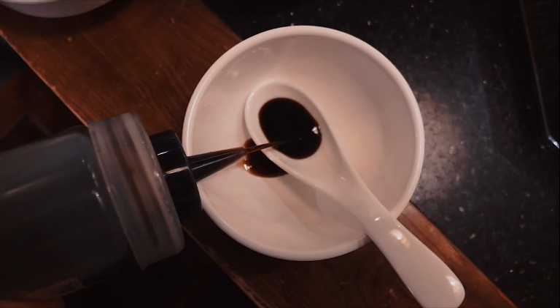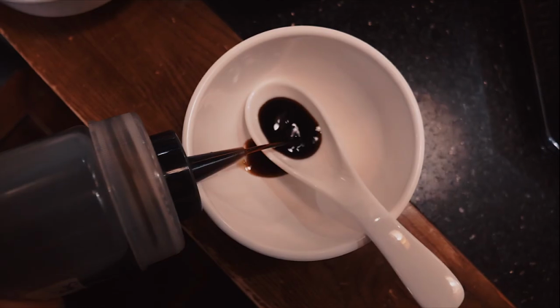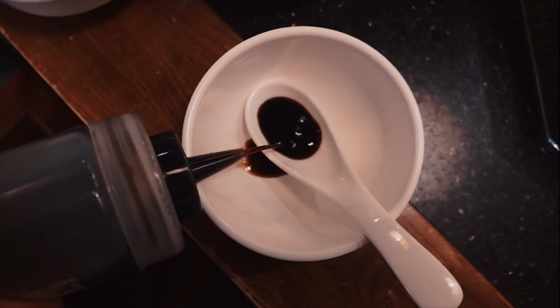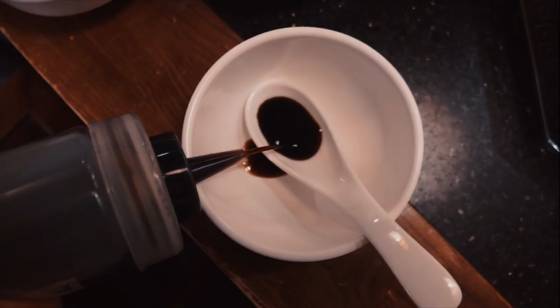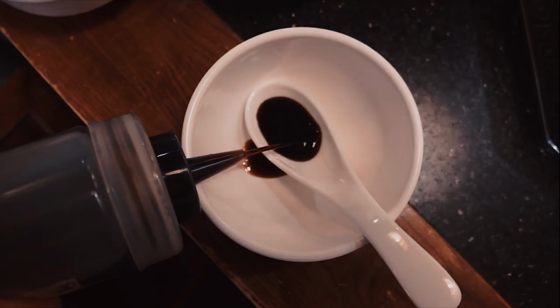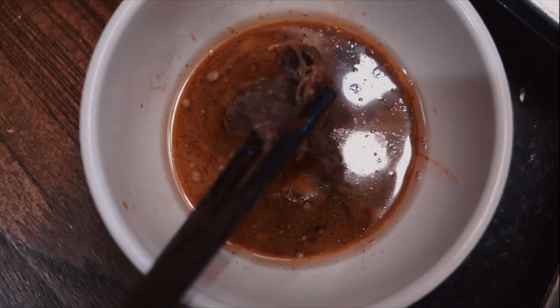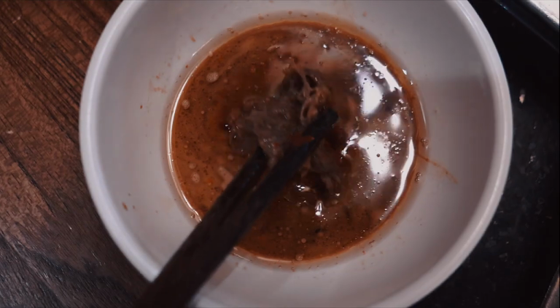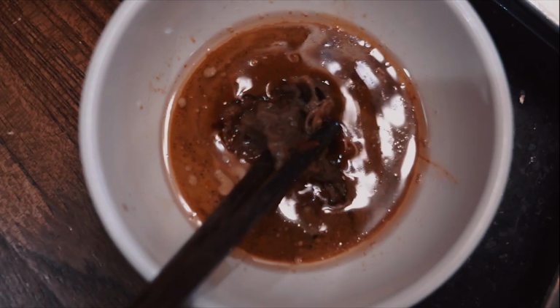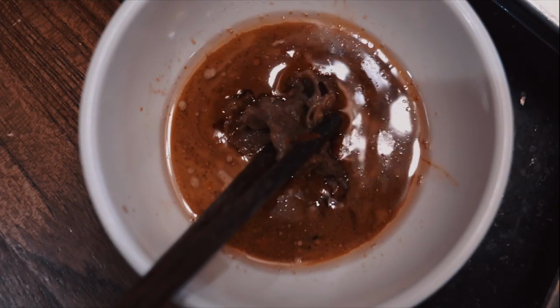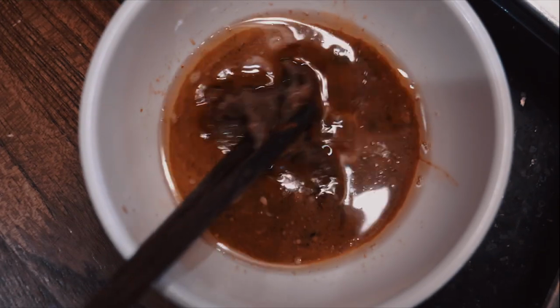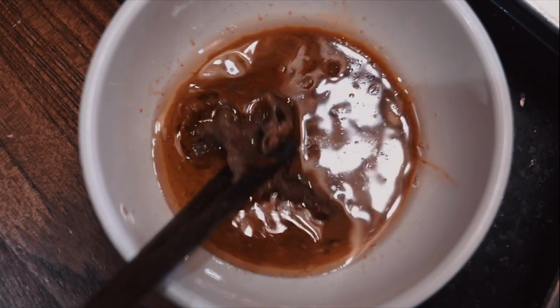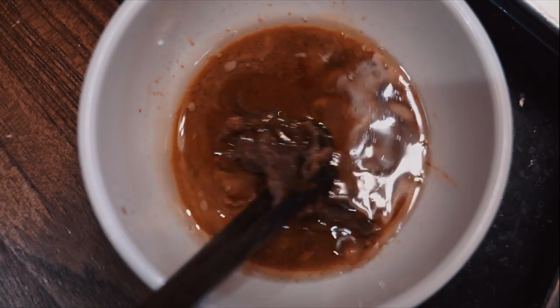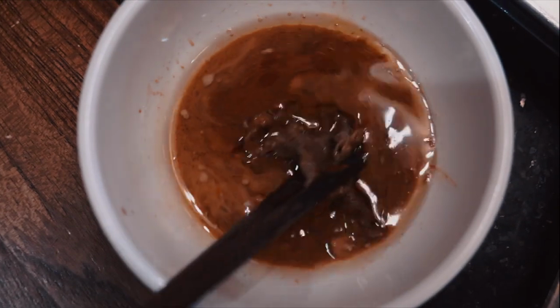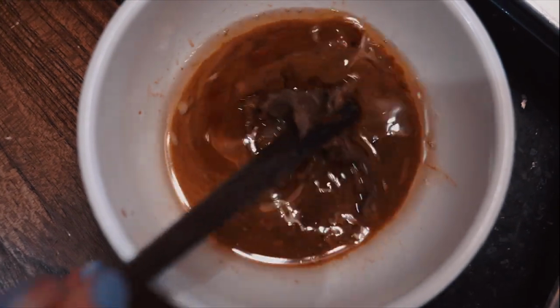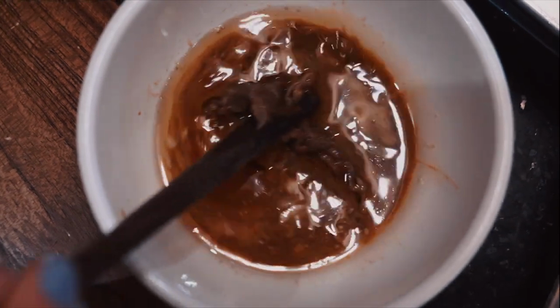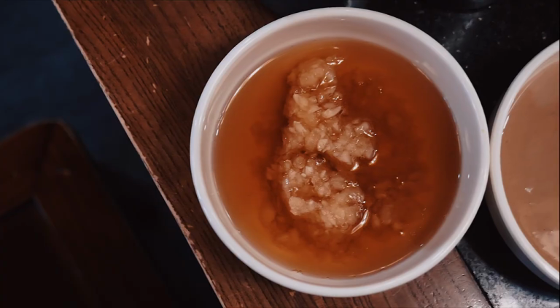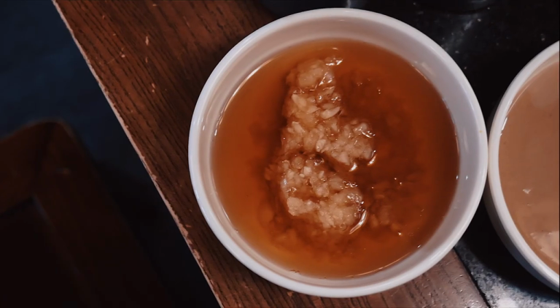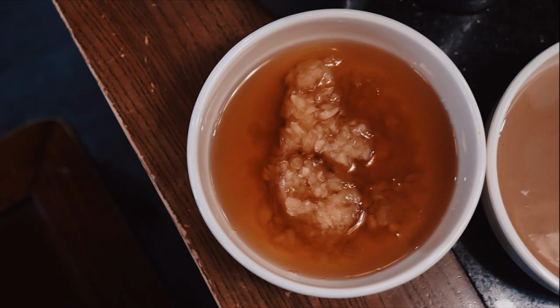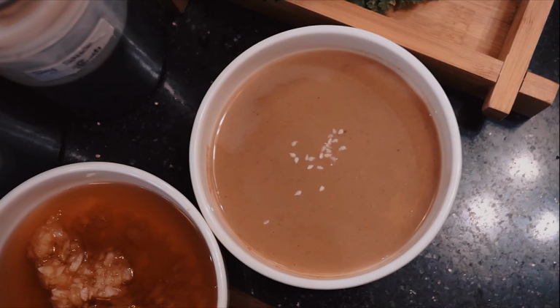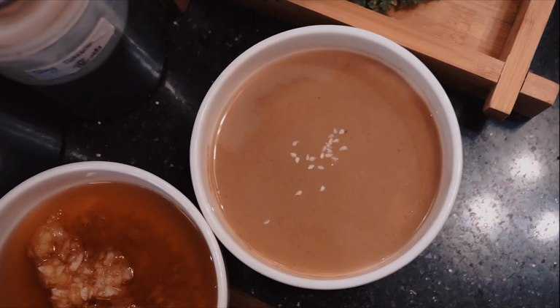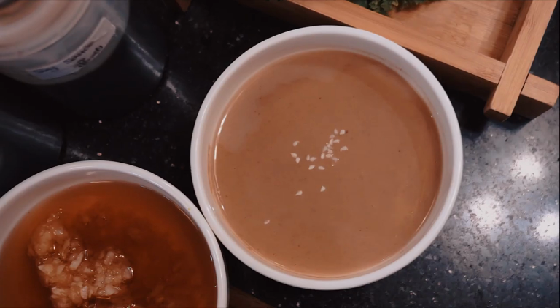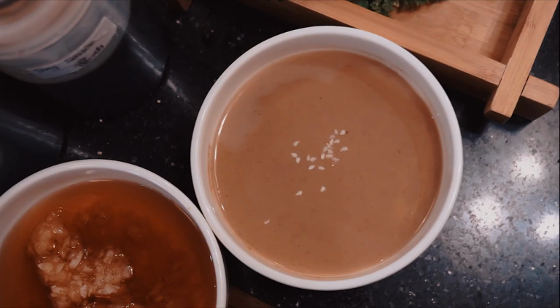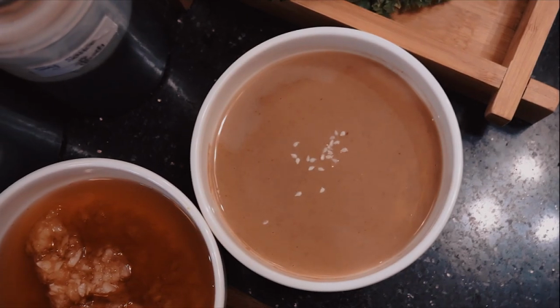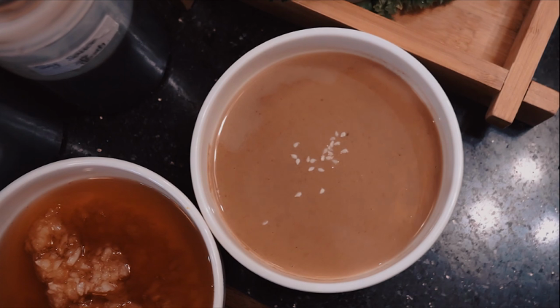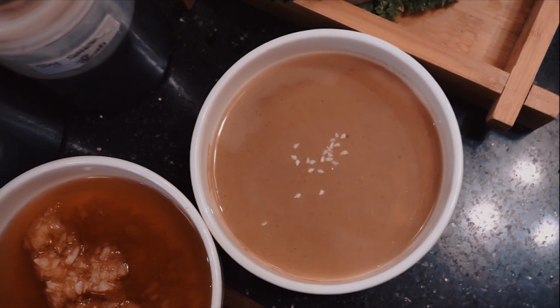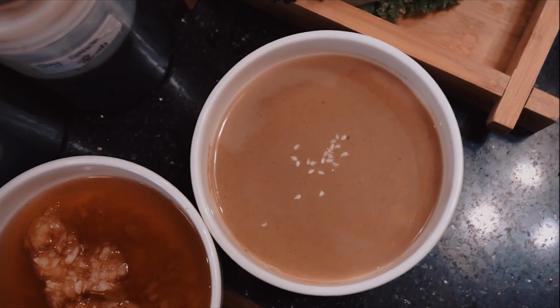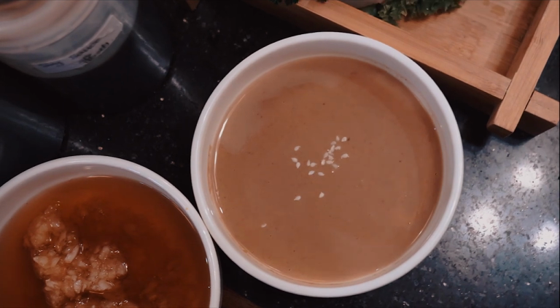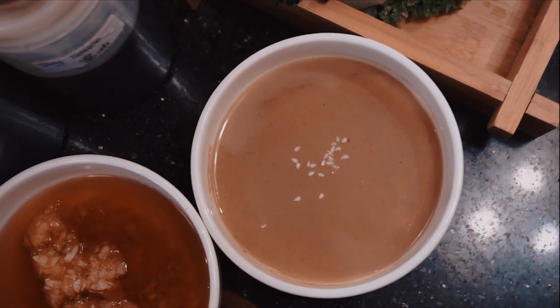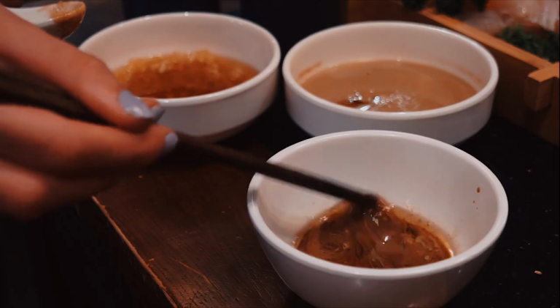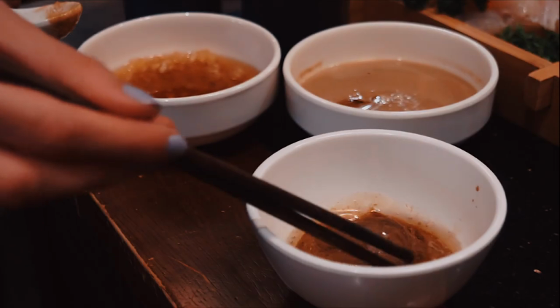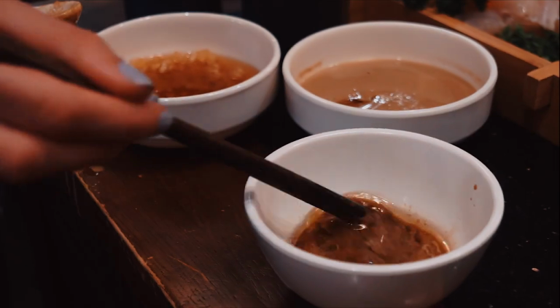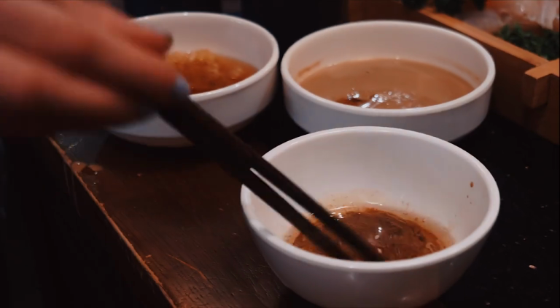Finally, it's time for the sauce. Customize your own dipping sauce with minced garlic, sesame paste, fresh chilies, and soy sauce.